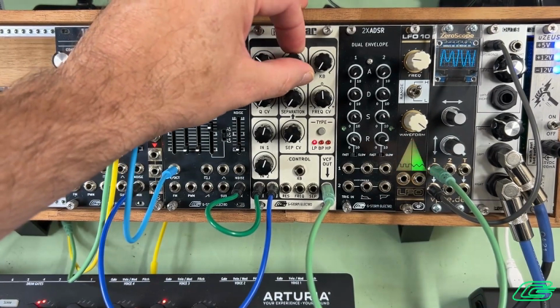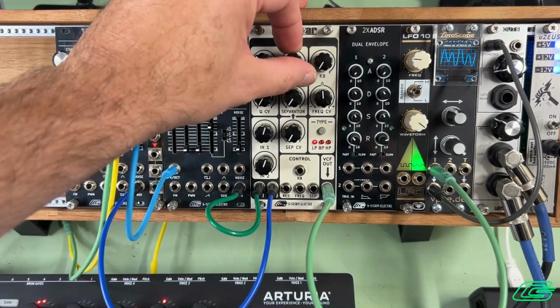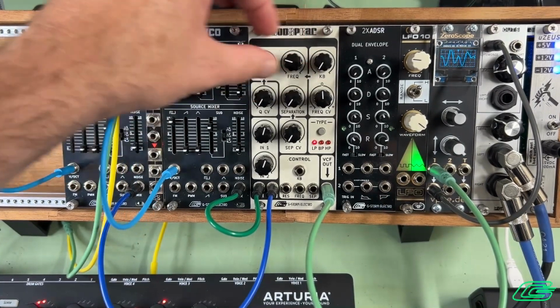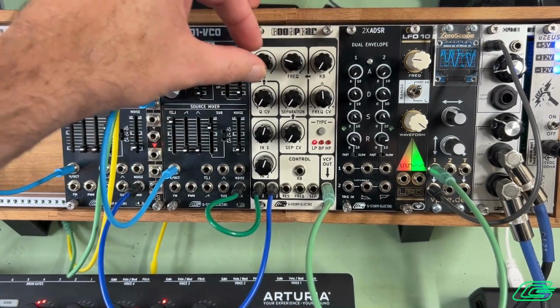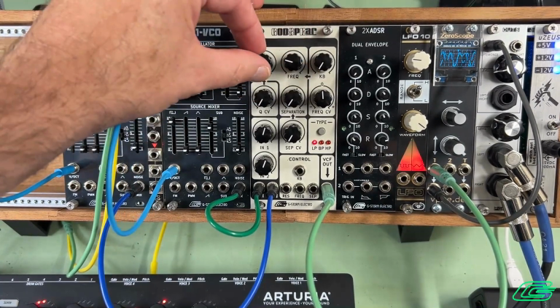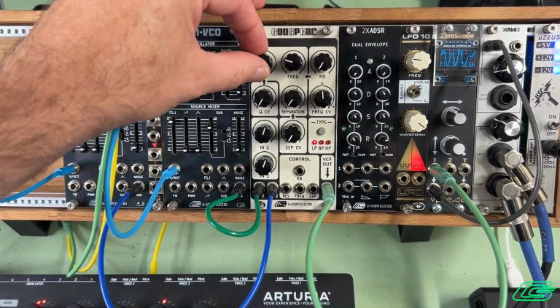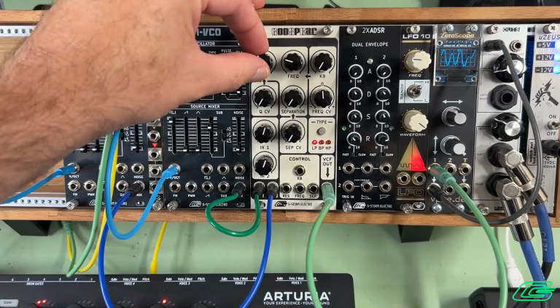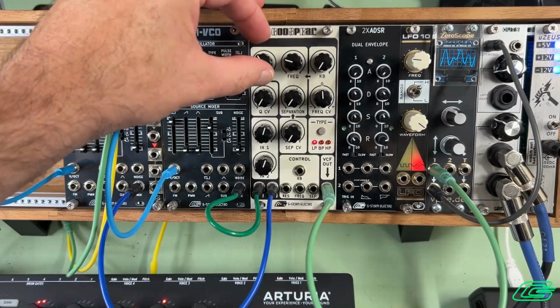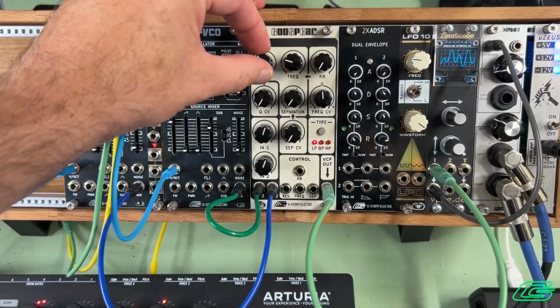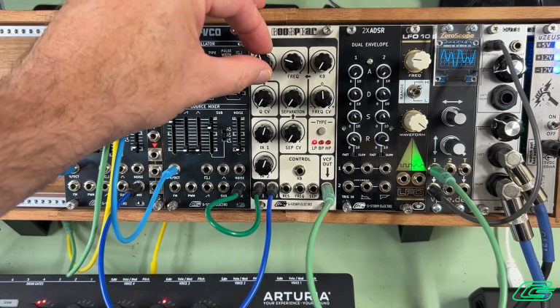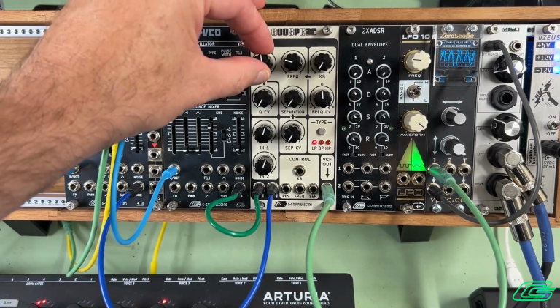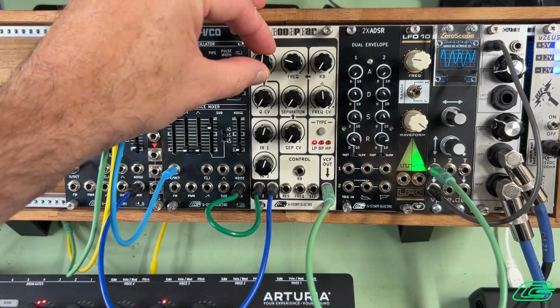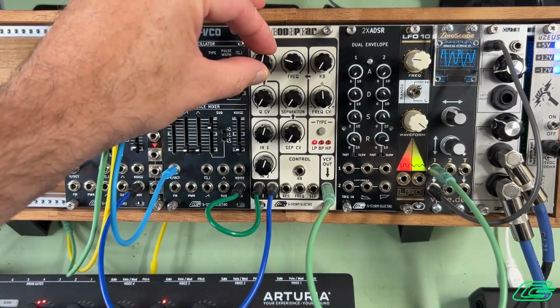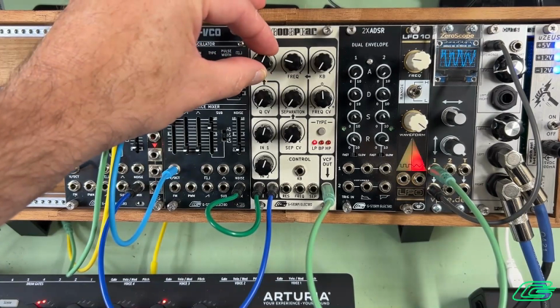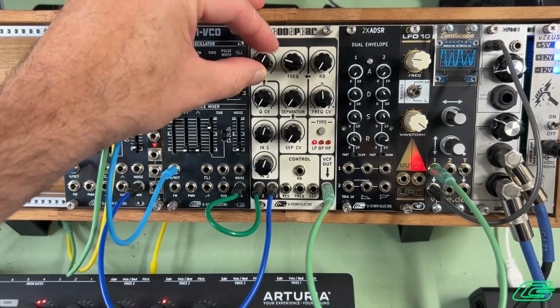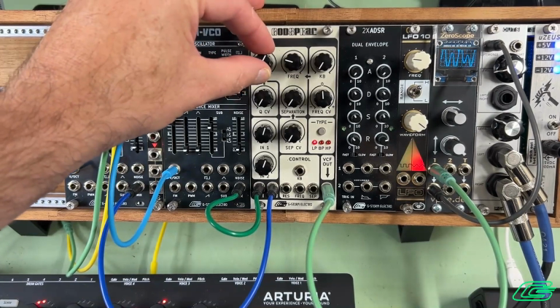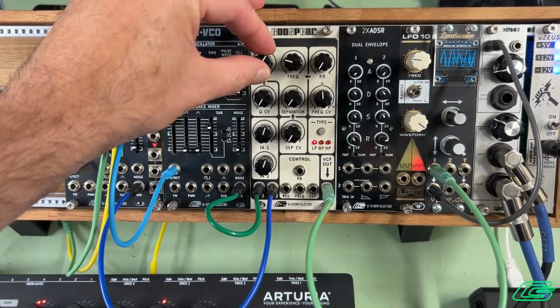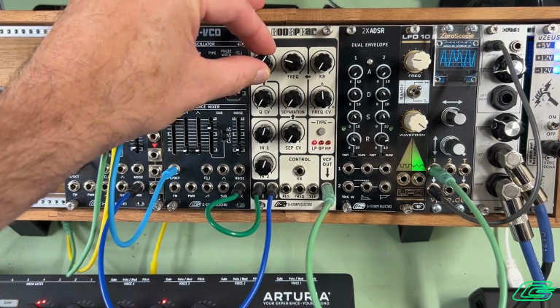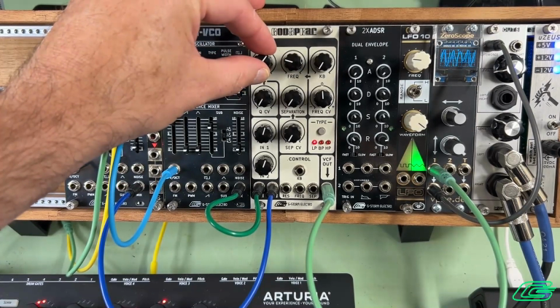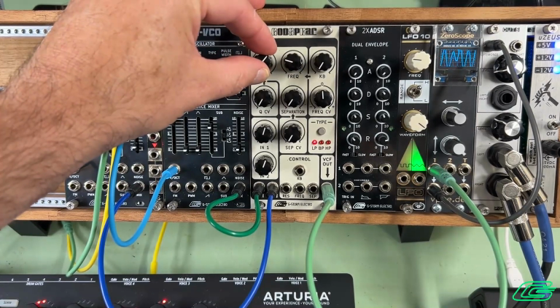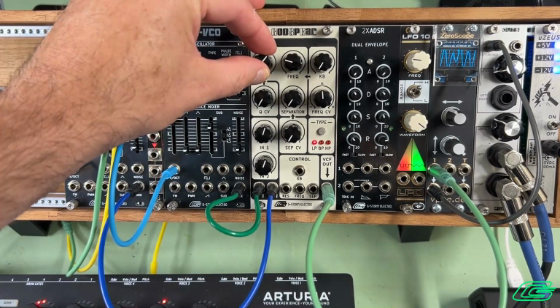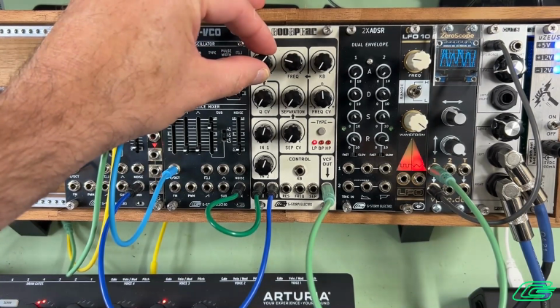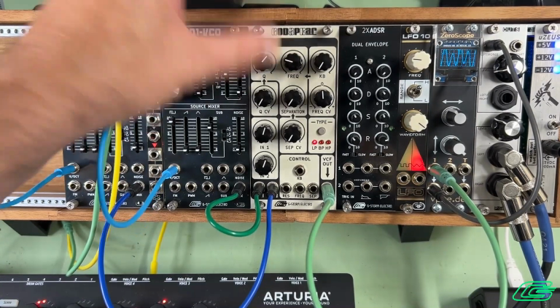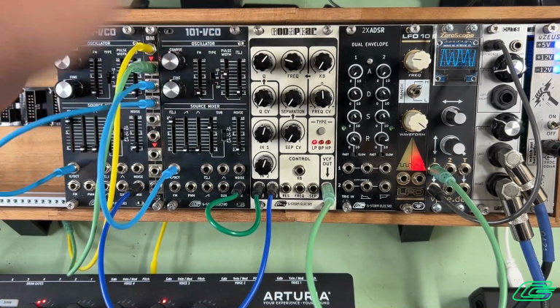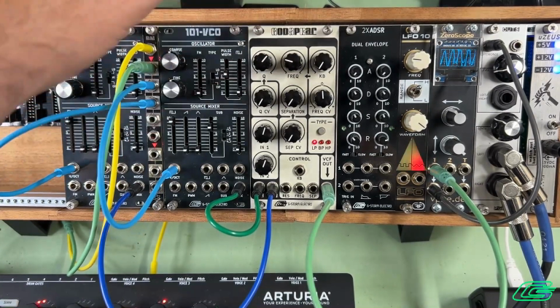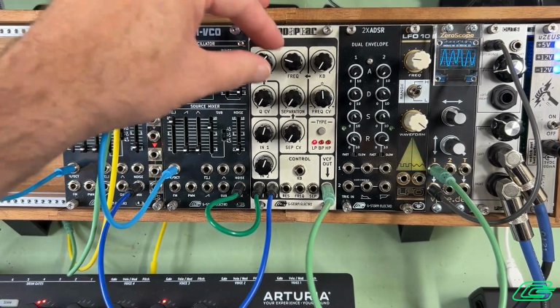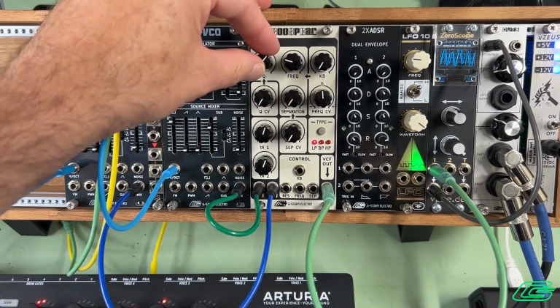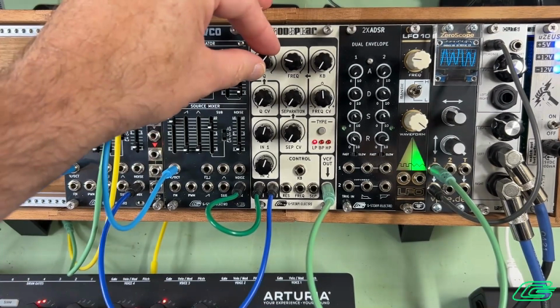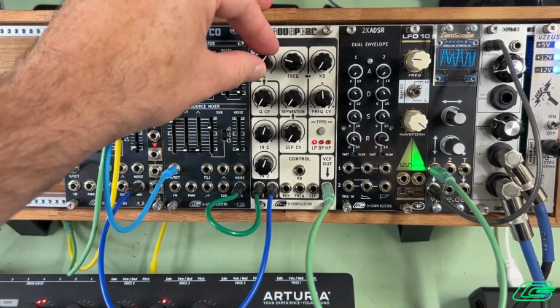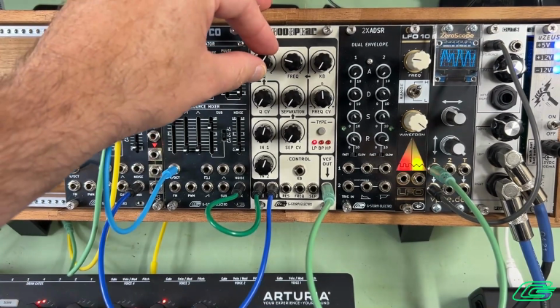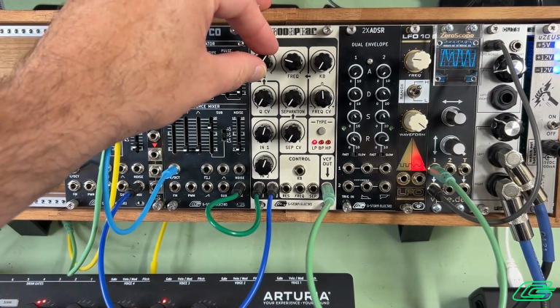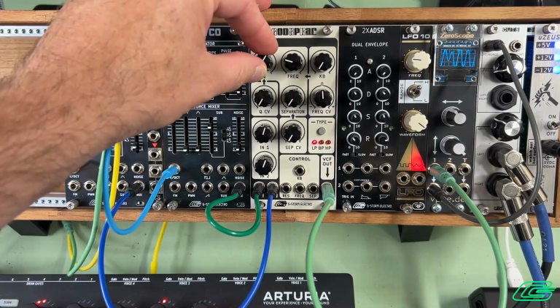The resonance is pretty aggressive, so I won't kick it up too far, but it will self-oscillate as you'll see later.